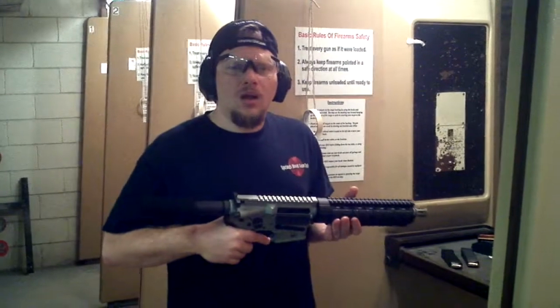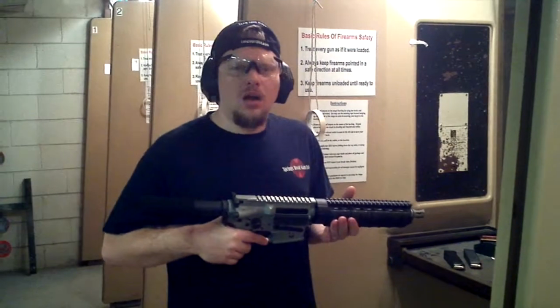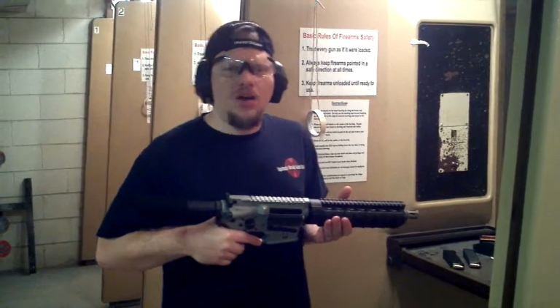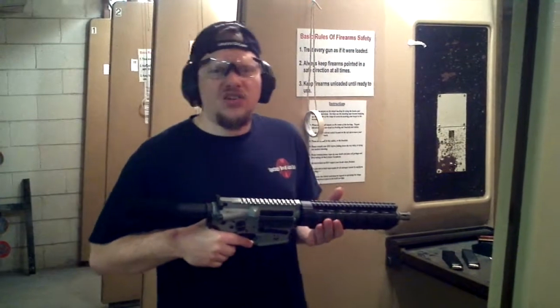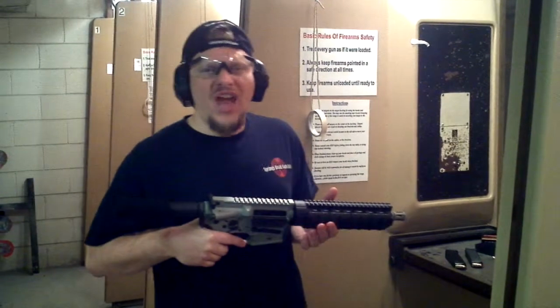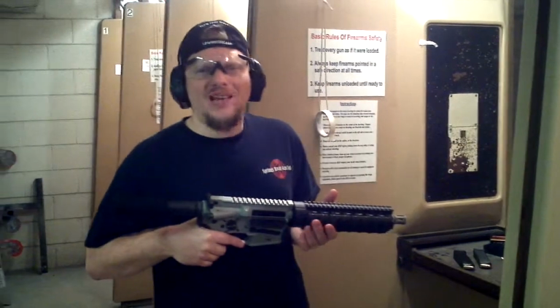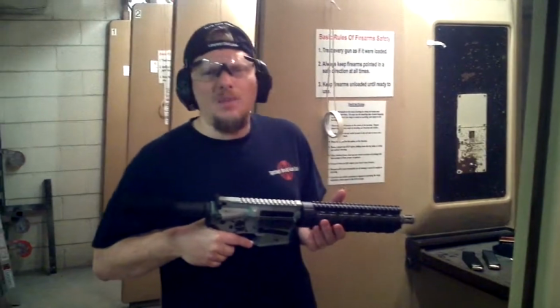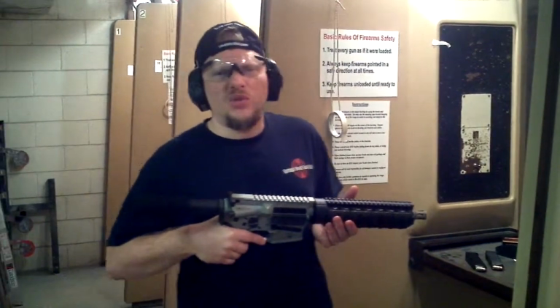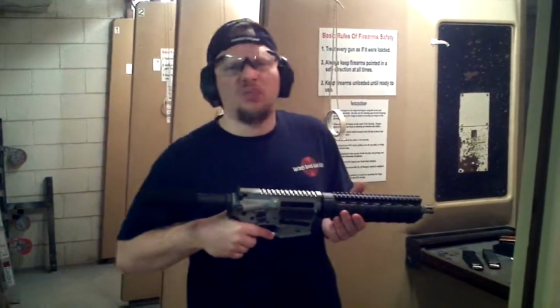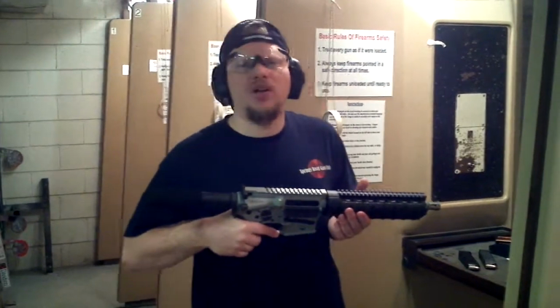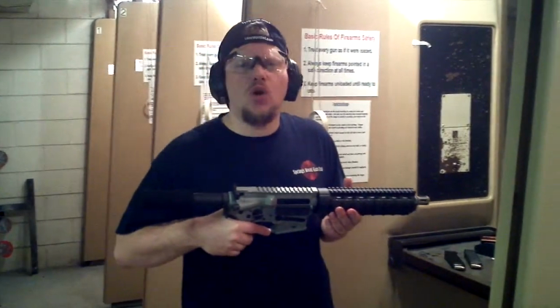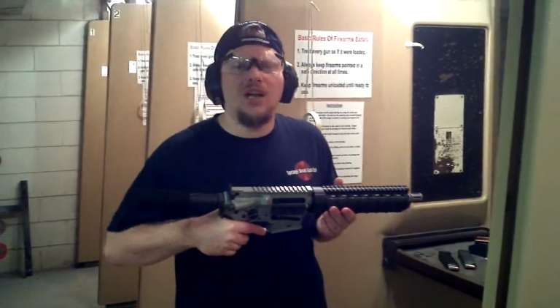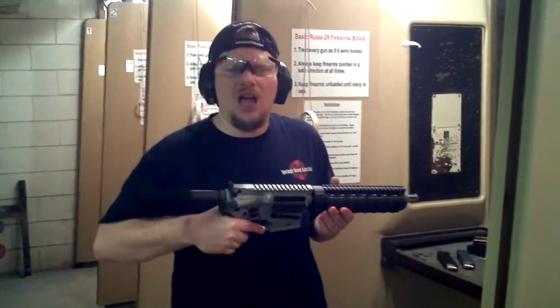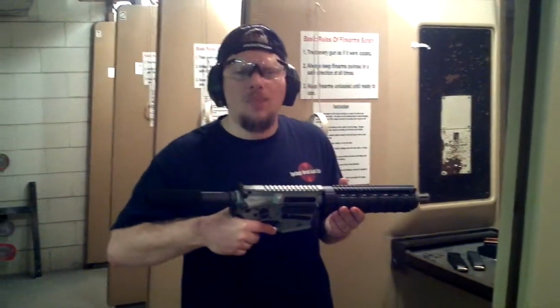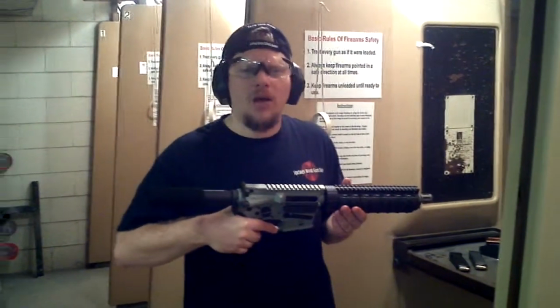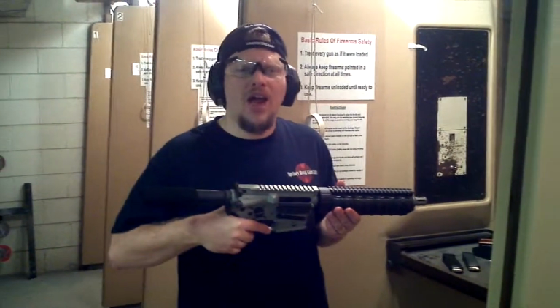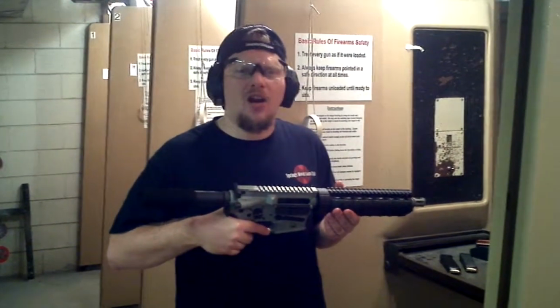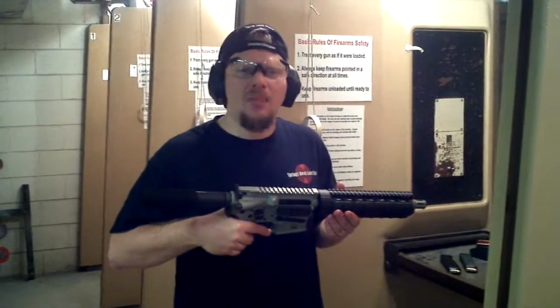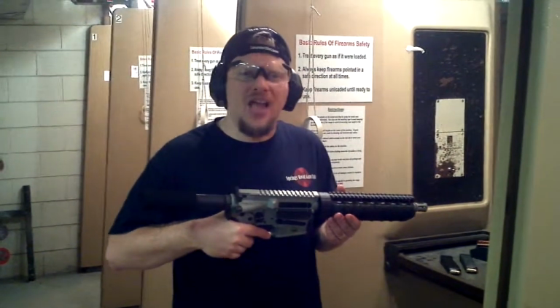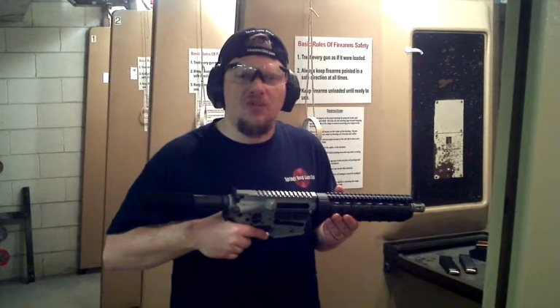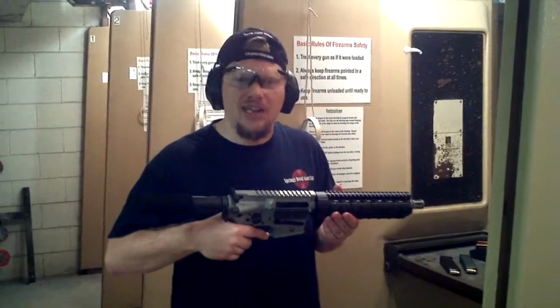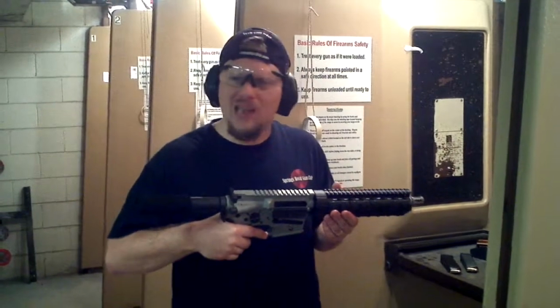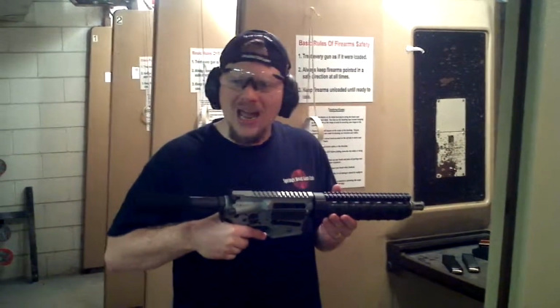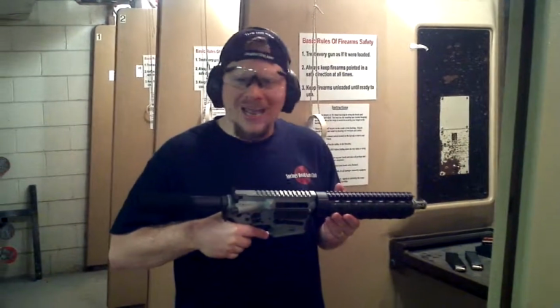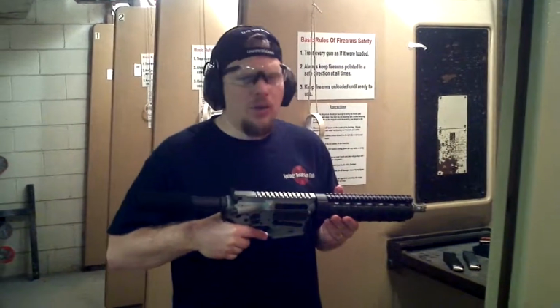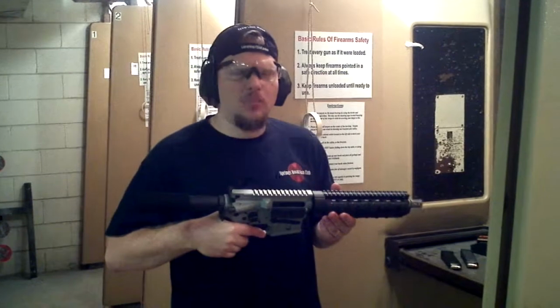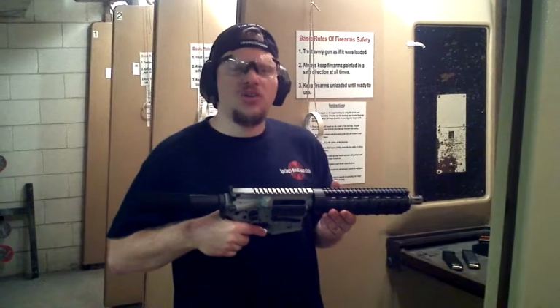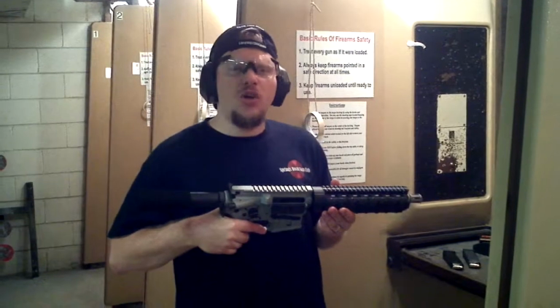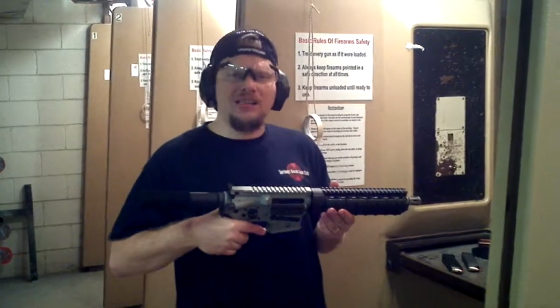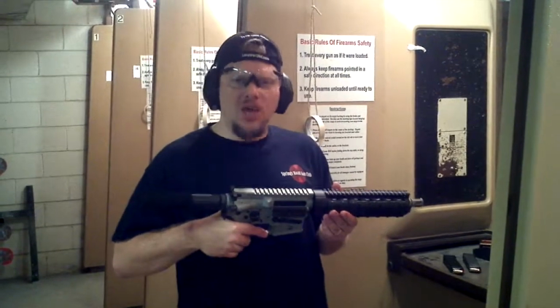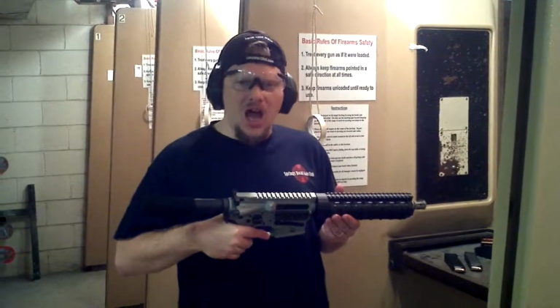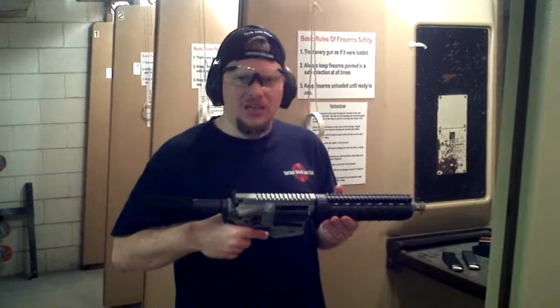Hello, this is Jack Simons with the Springs Road Gun Club and we are at our NBA event and we're going to be shooting some guns.